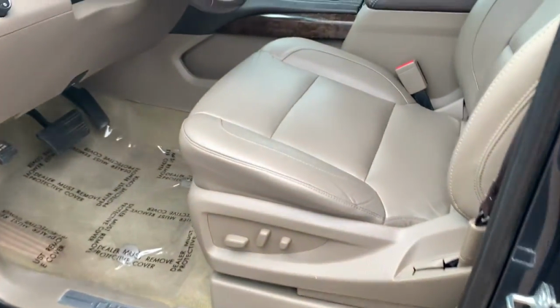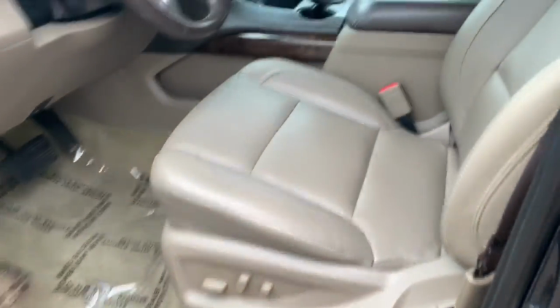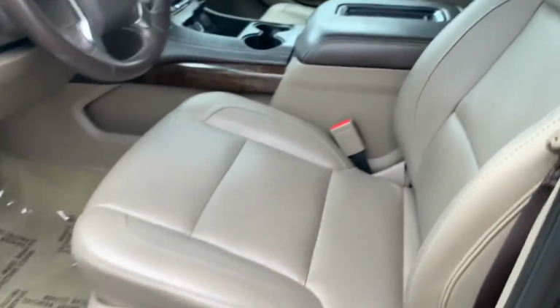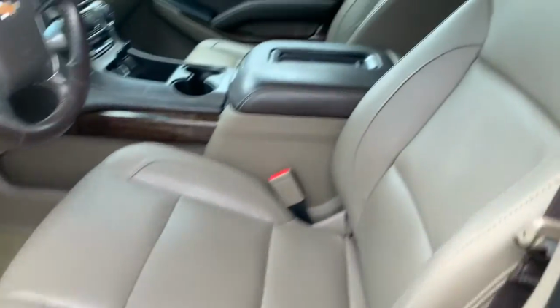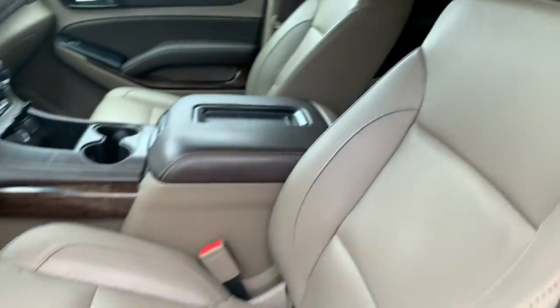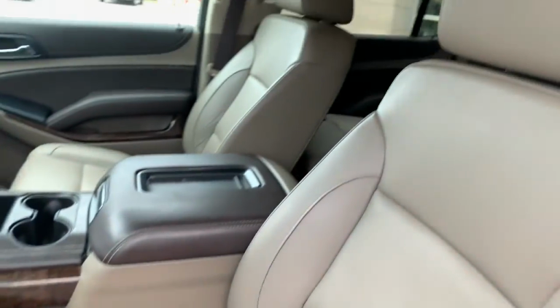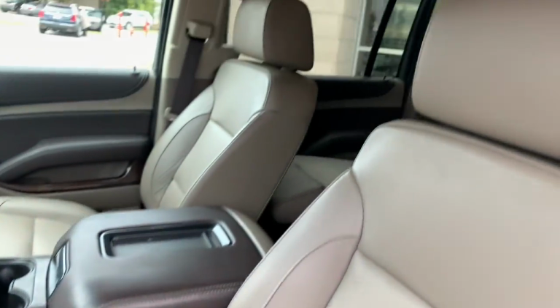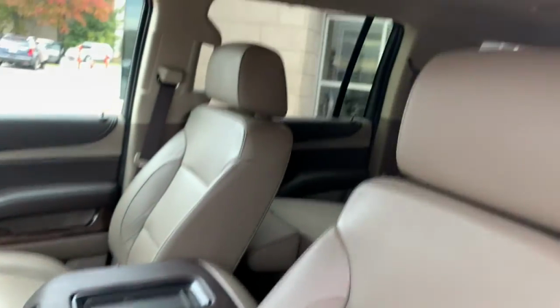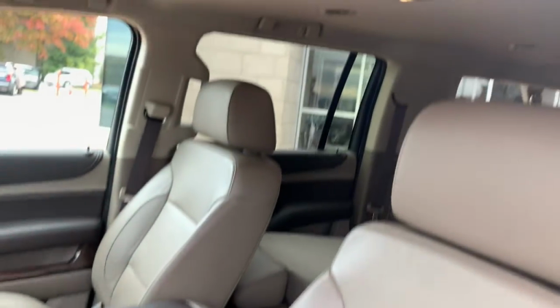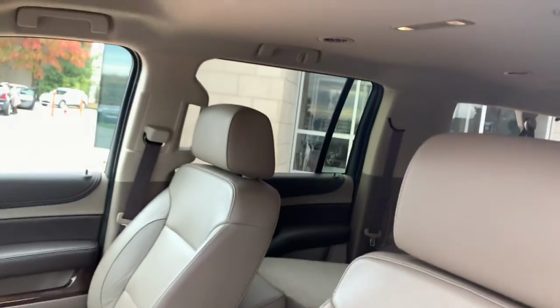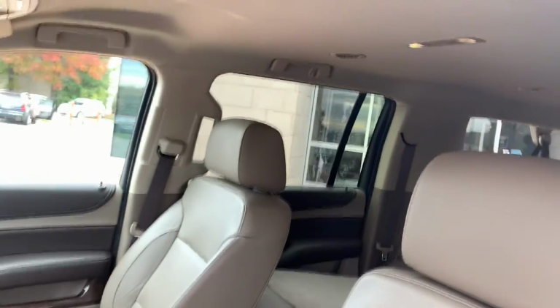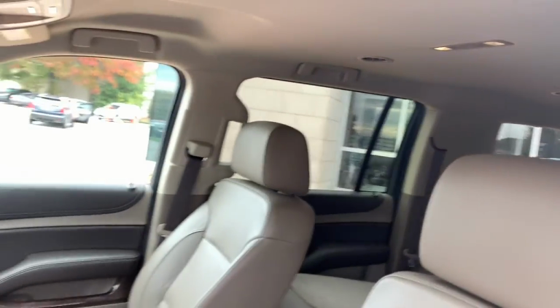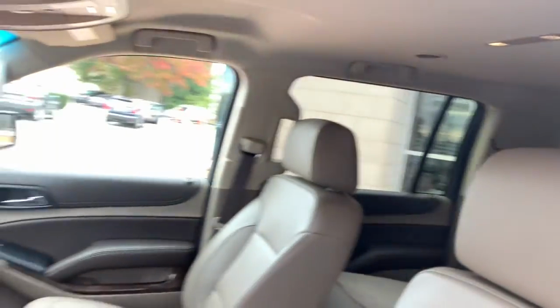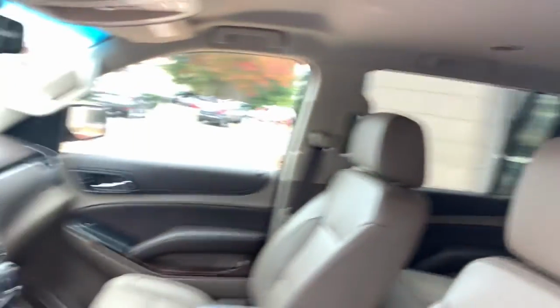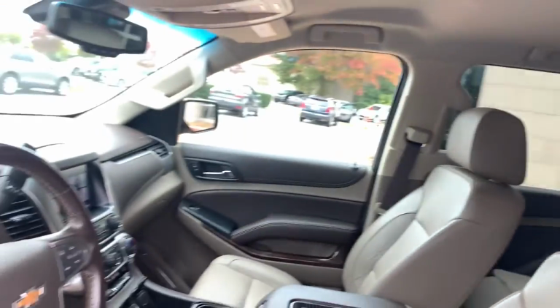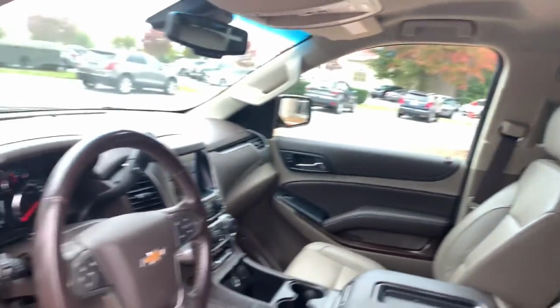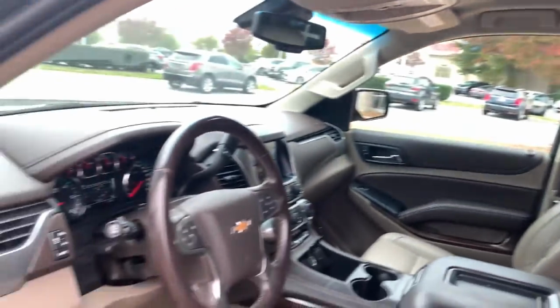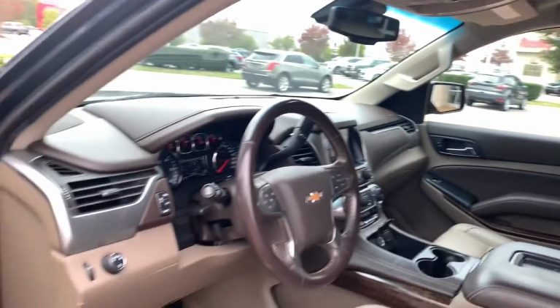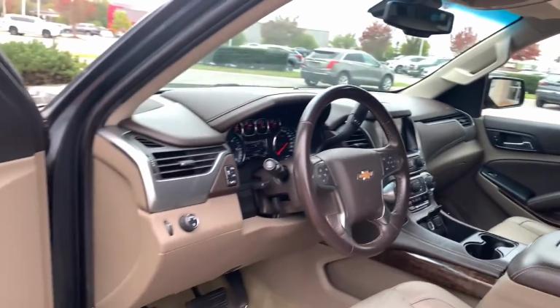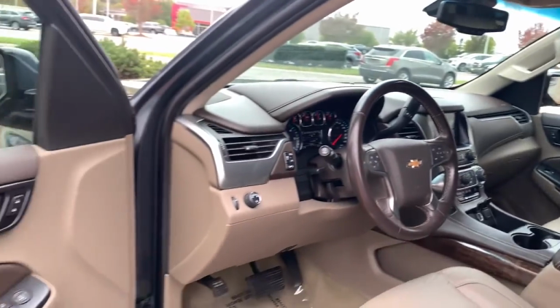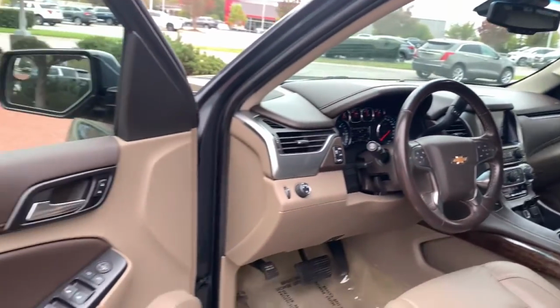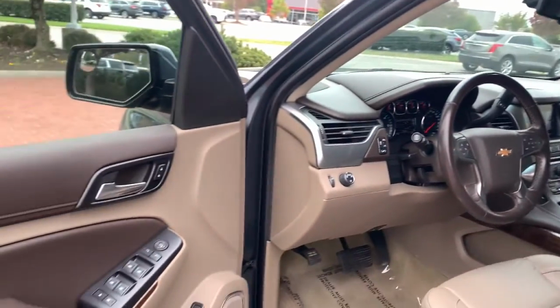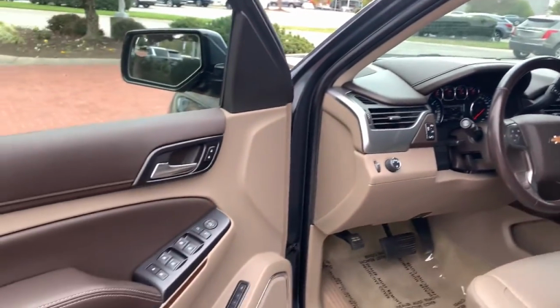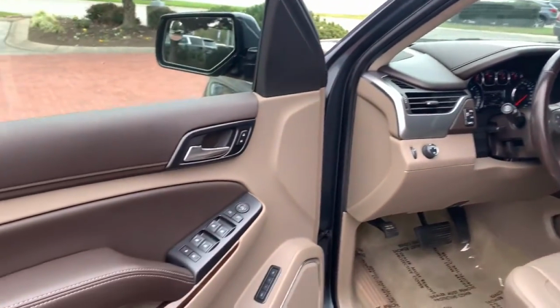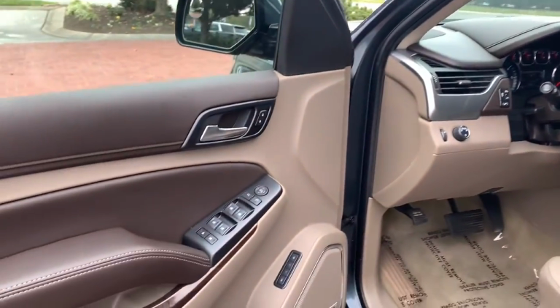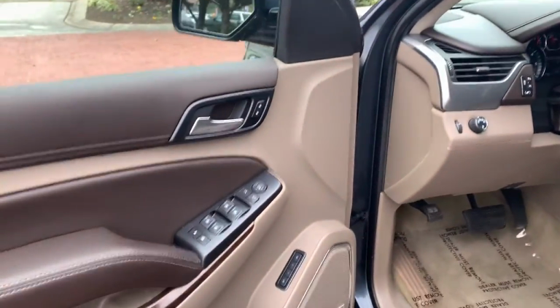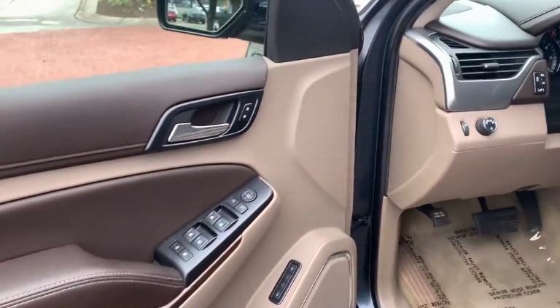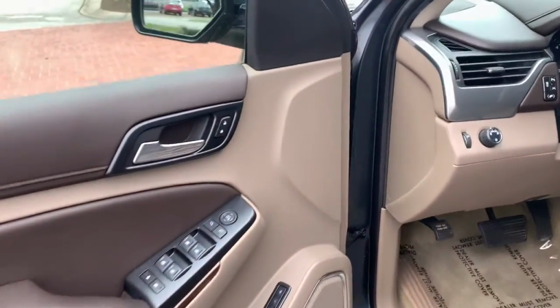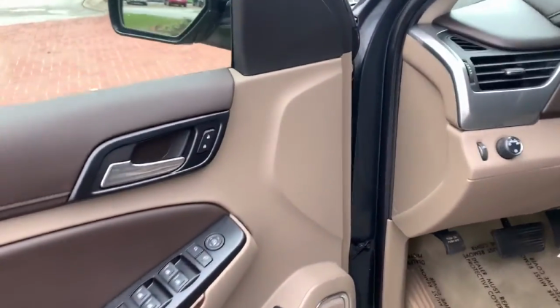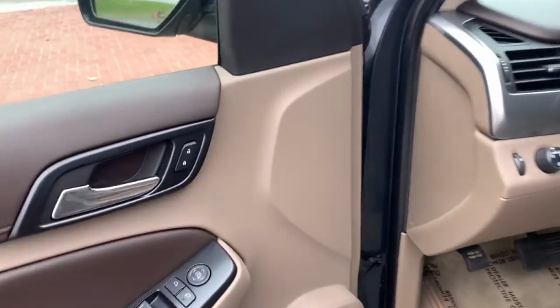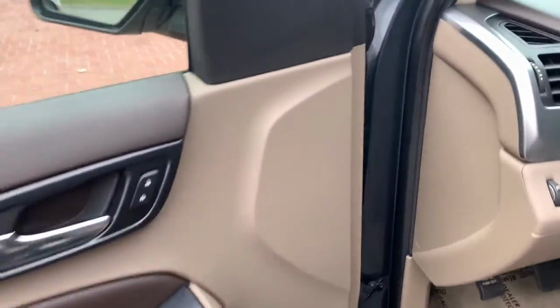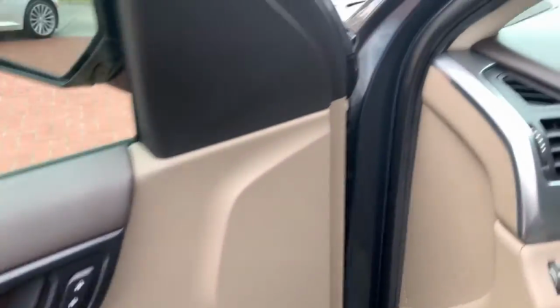No muss, no fuss. The Suburban has you covered in style. Take a test drive today.